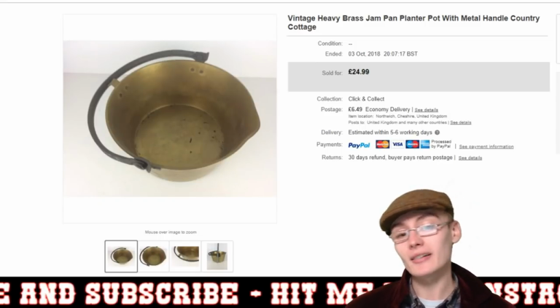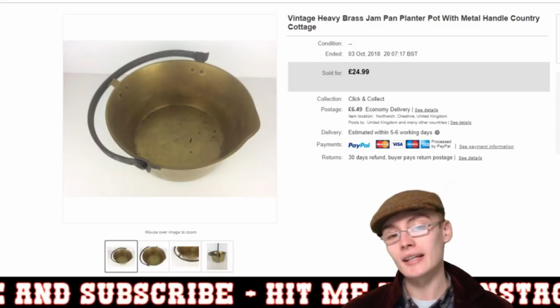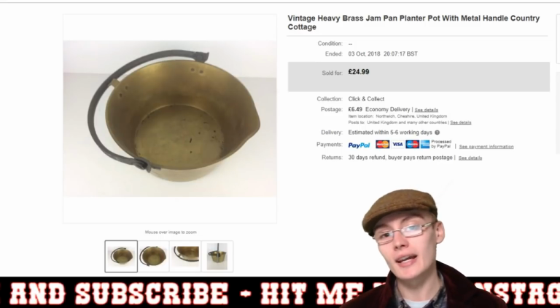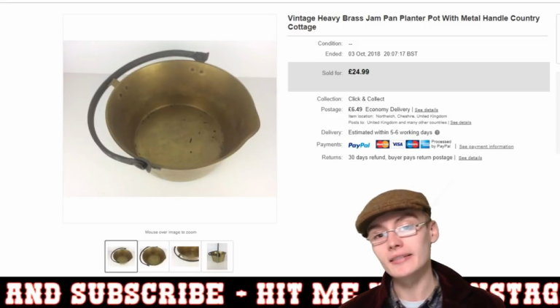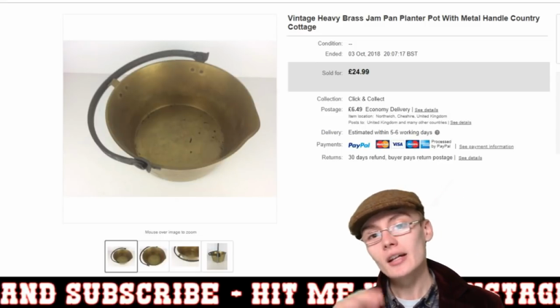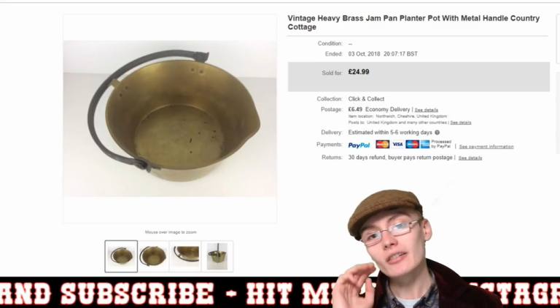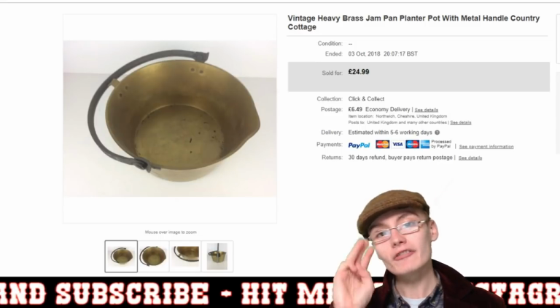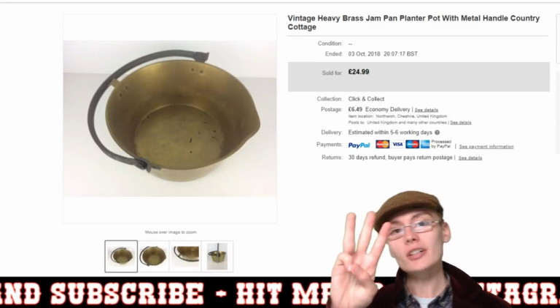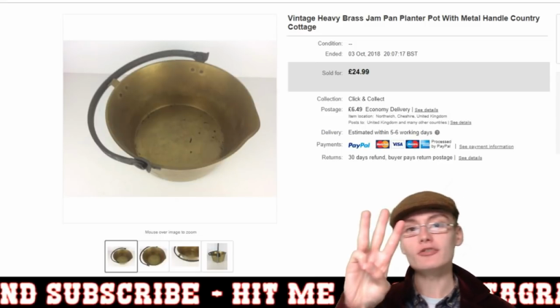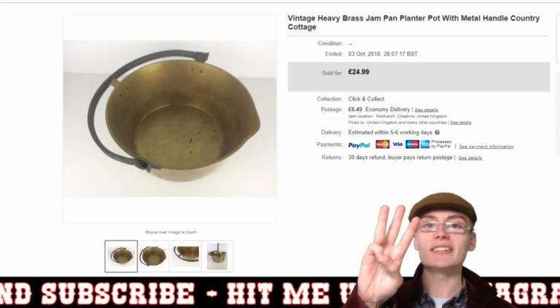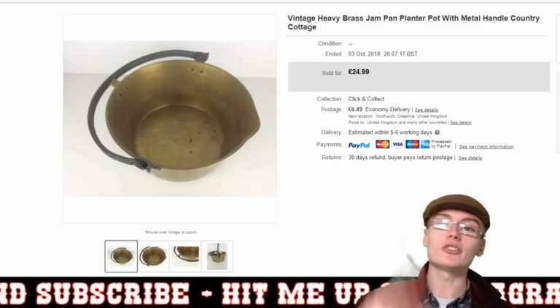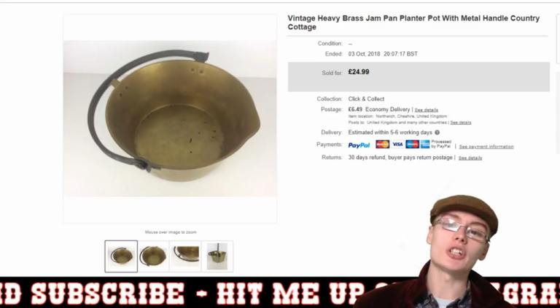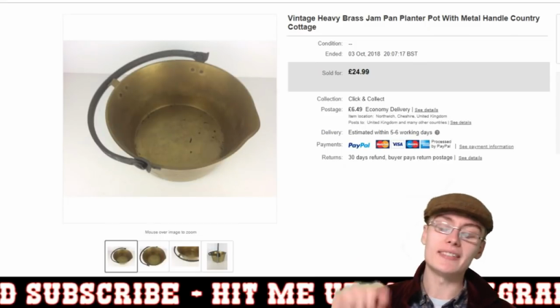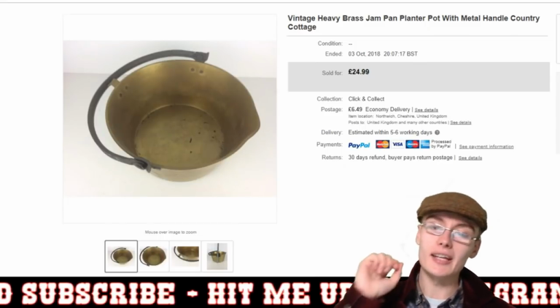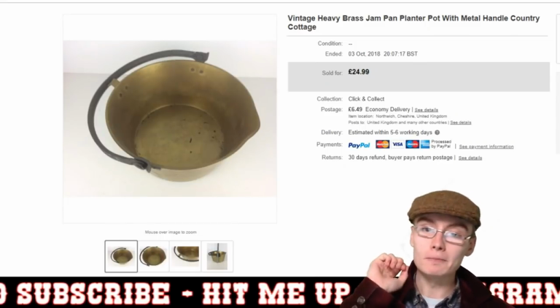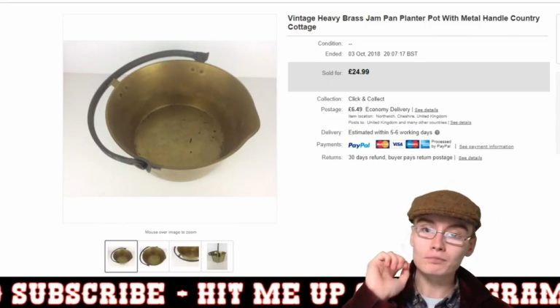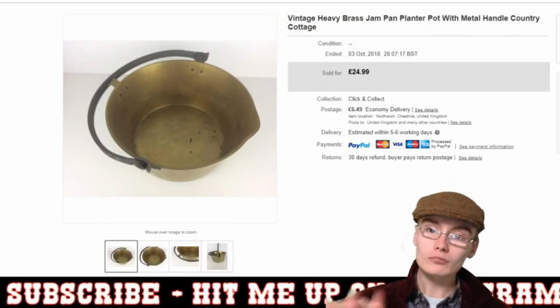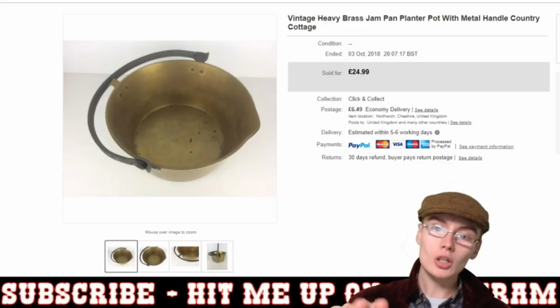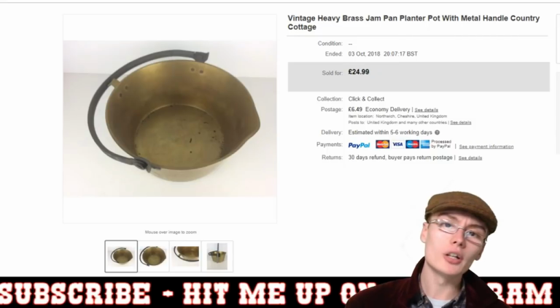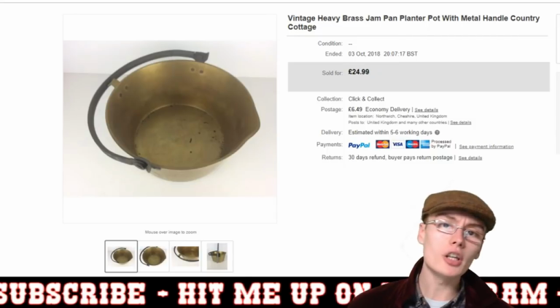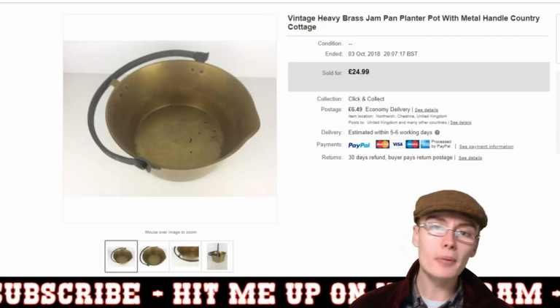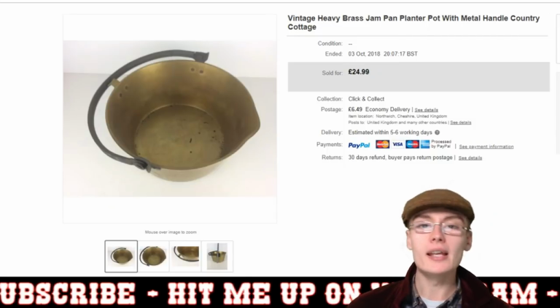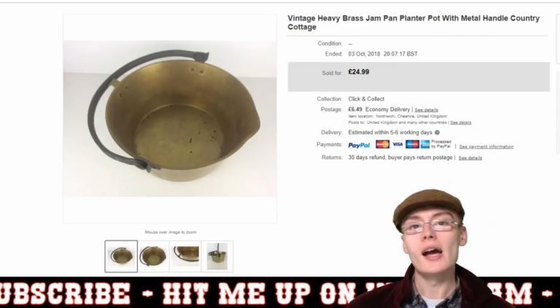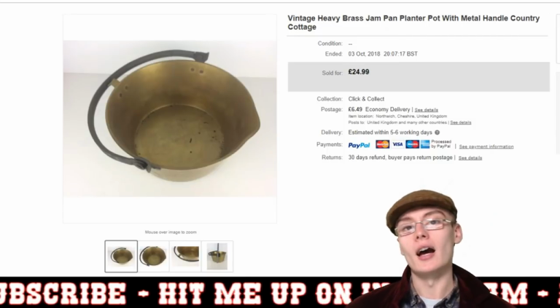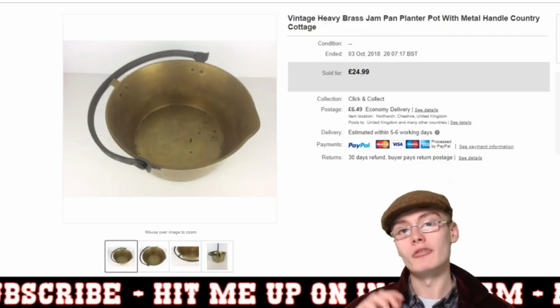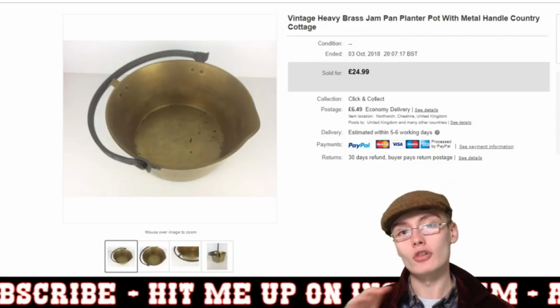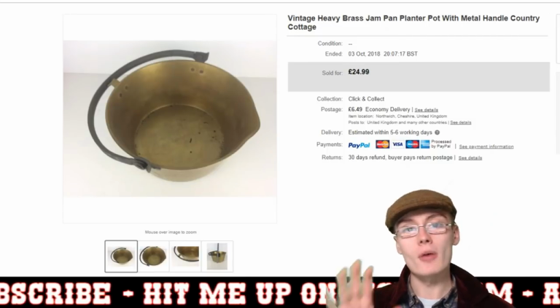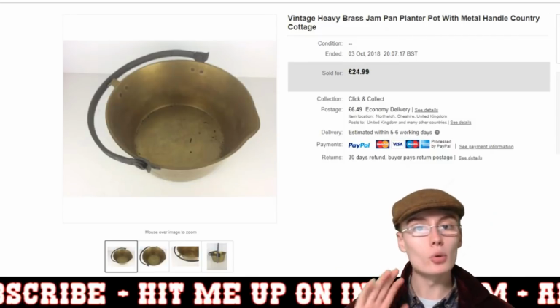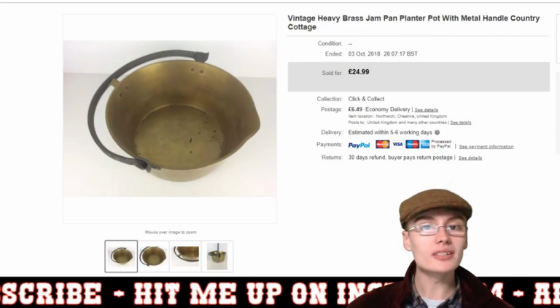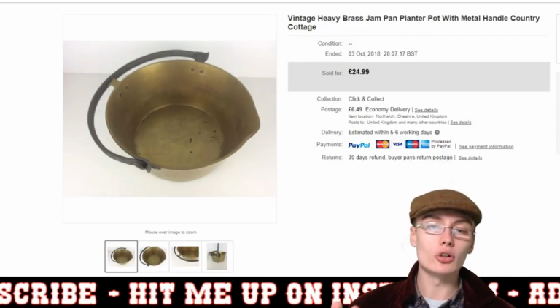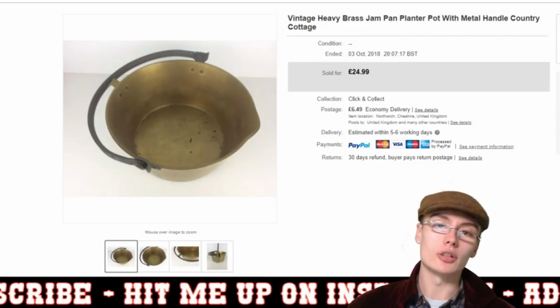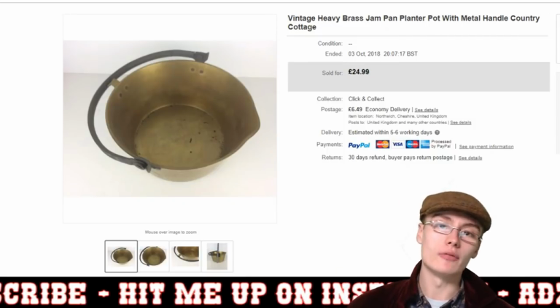The first three sales you're going to see are going to be from a multi-order from the same person.